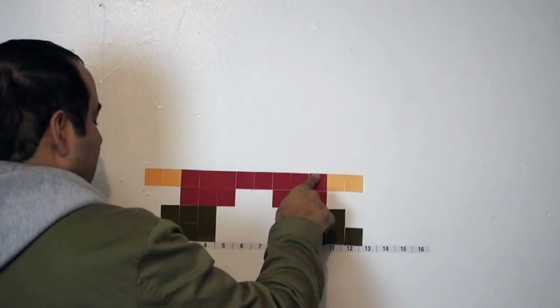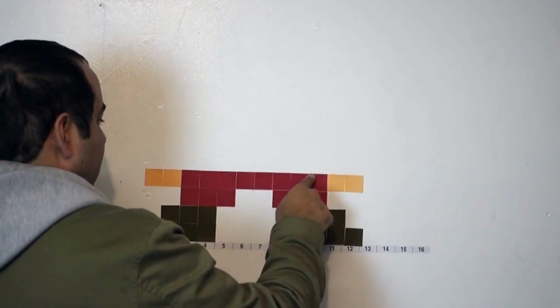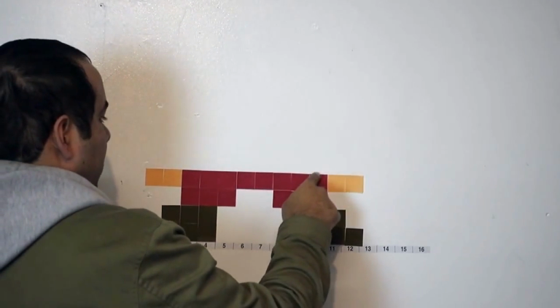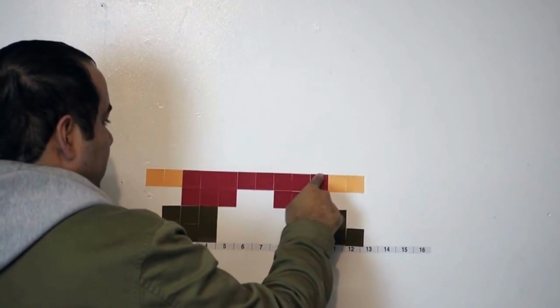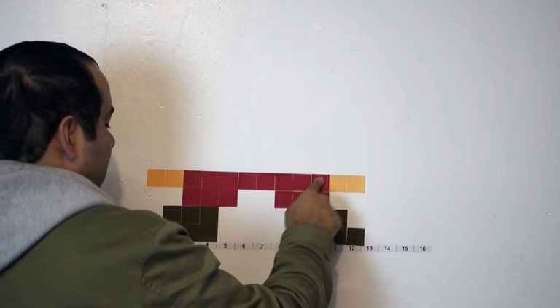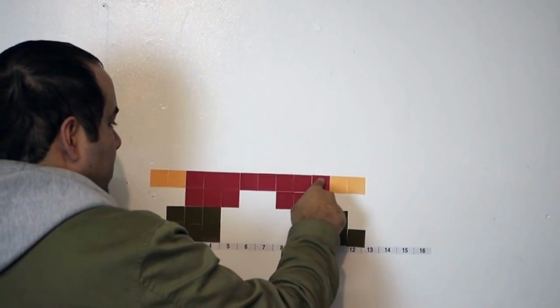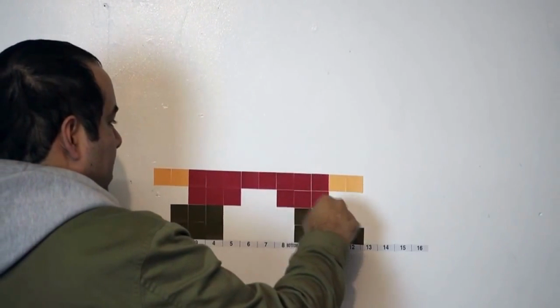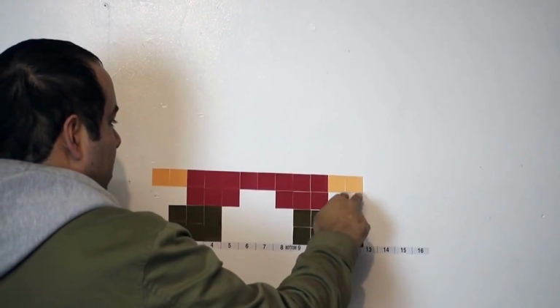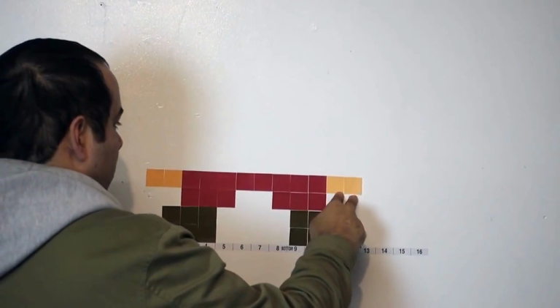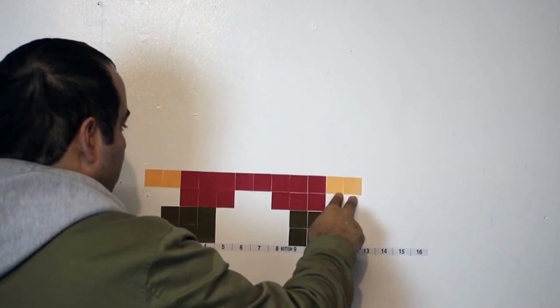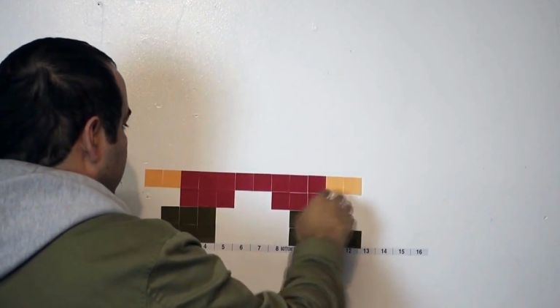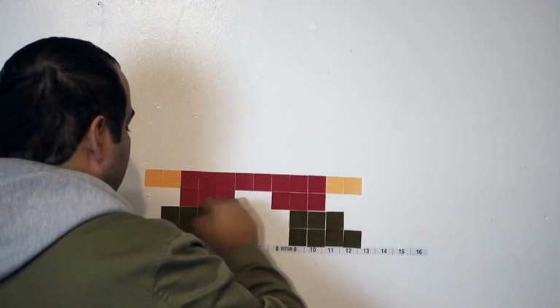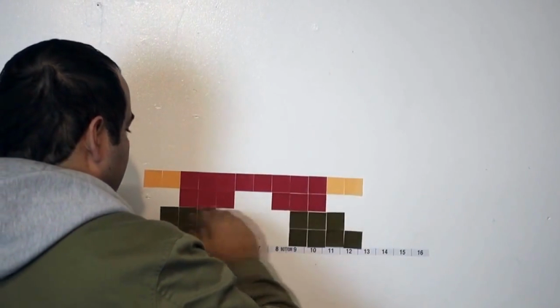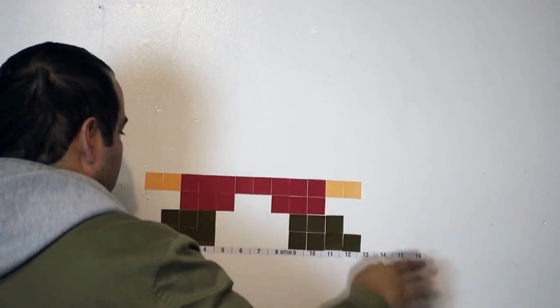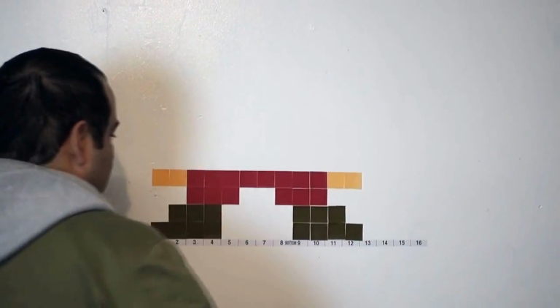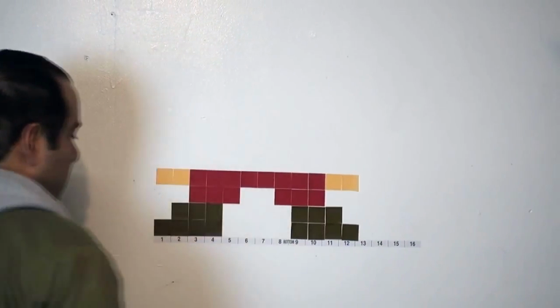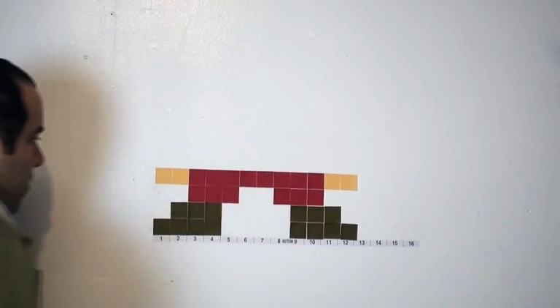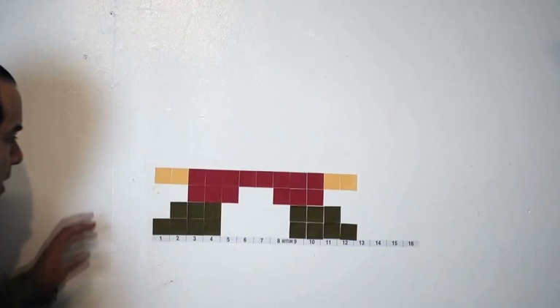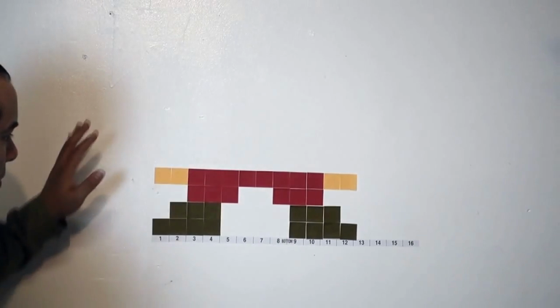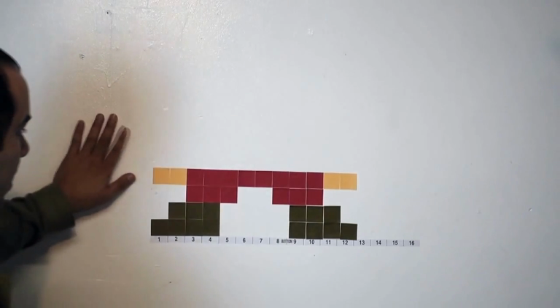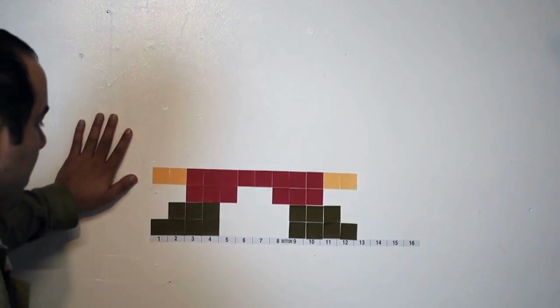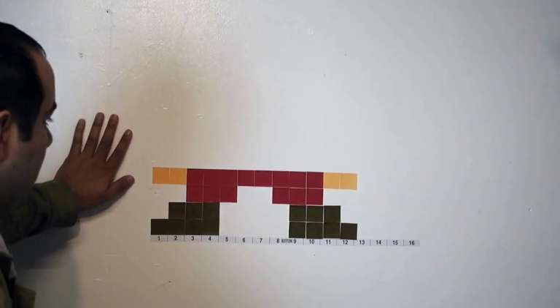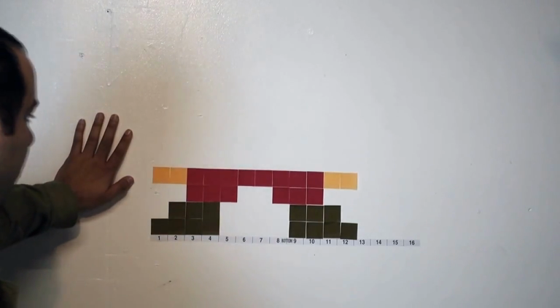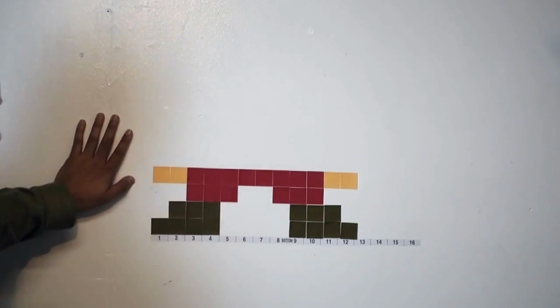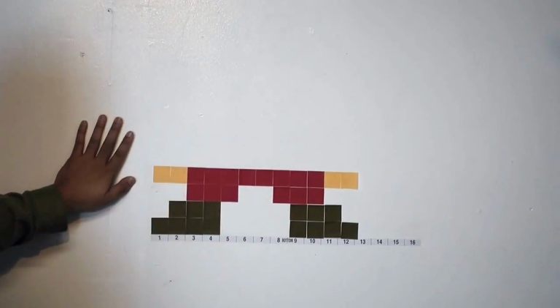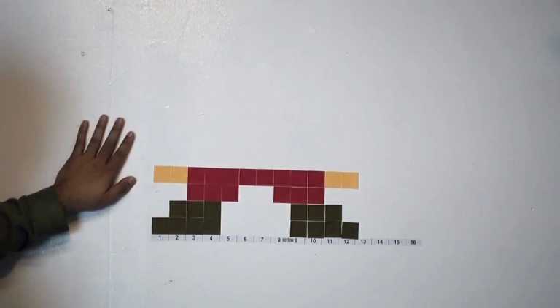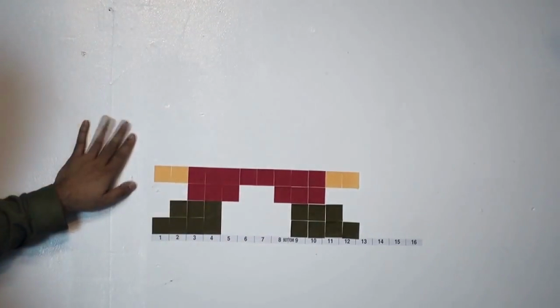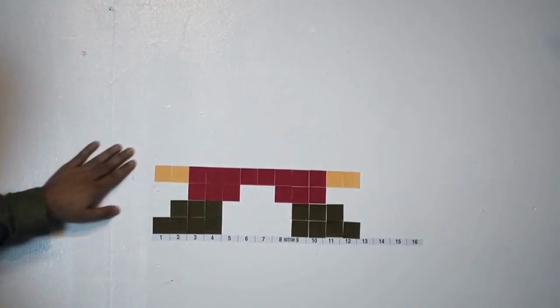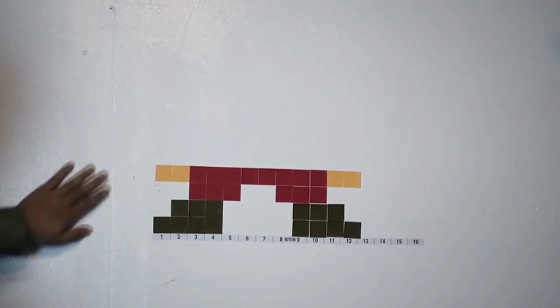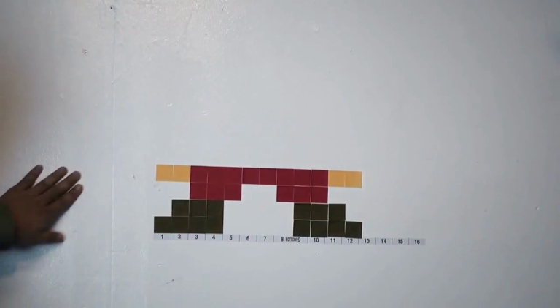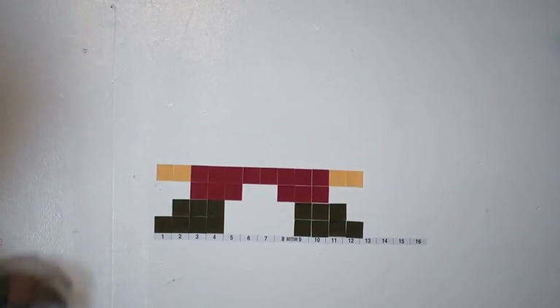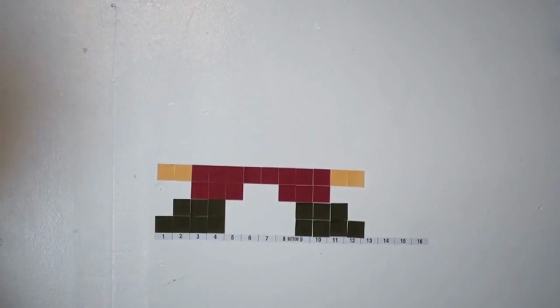For the fourth row you'll do two cream sticky notes, eight red sticky notes, and then two cream ones. That'll be it for that one — yeah, it's coming along great.